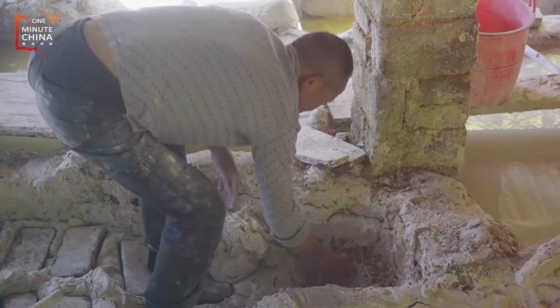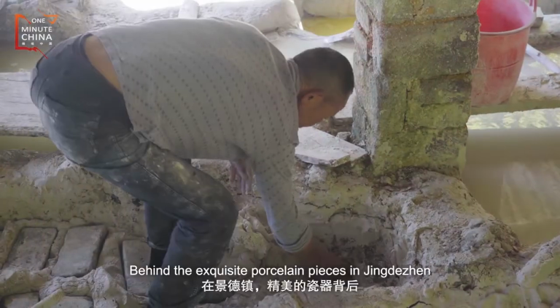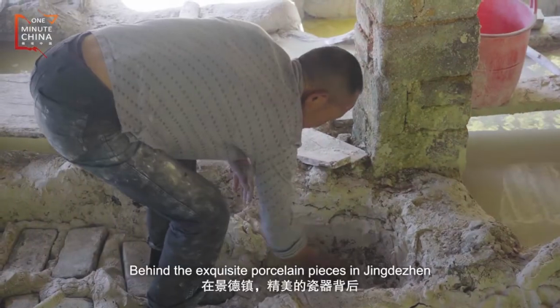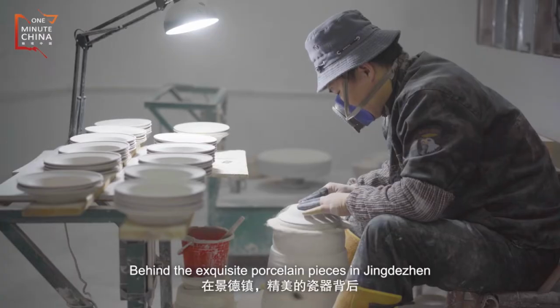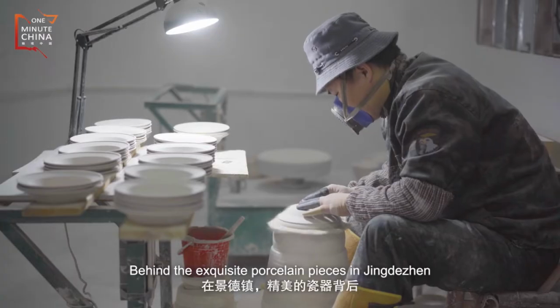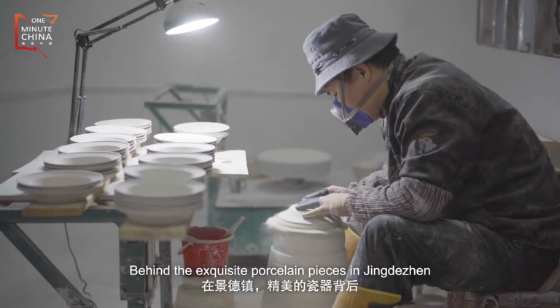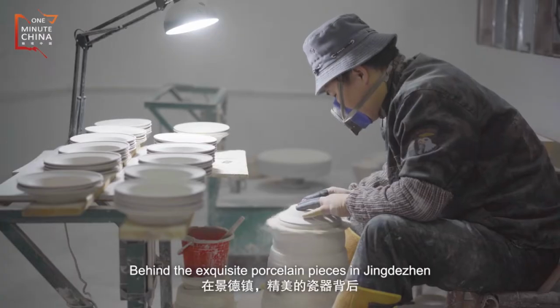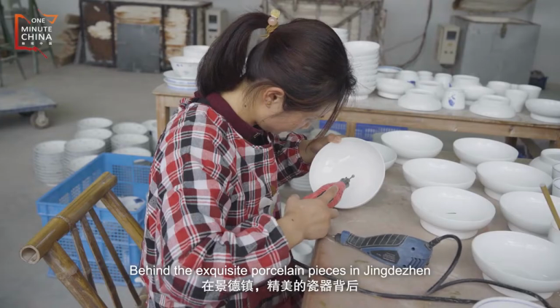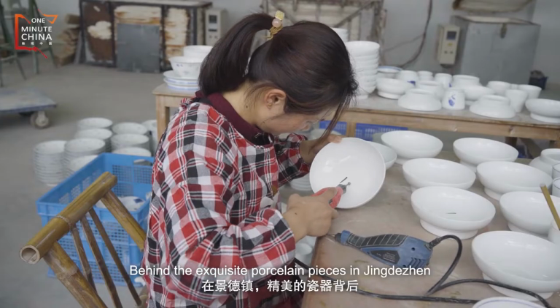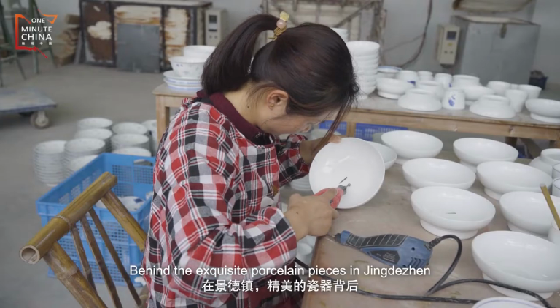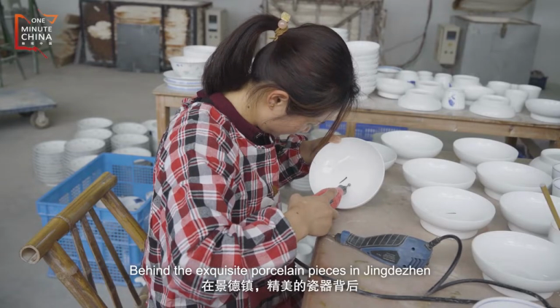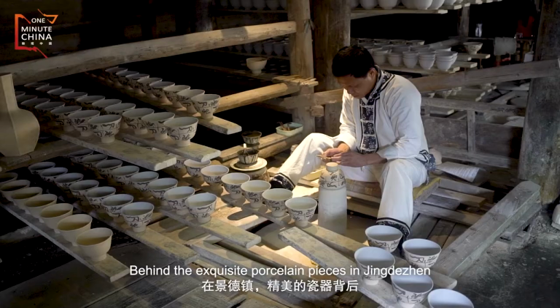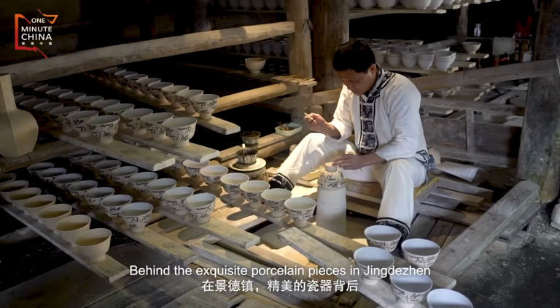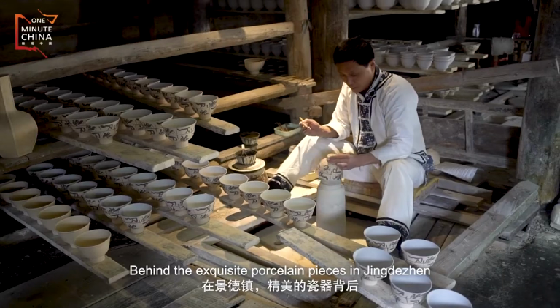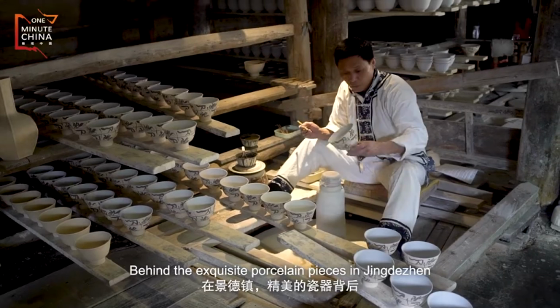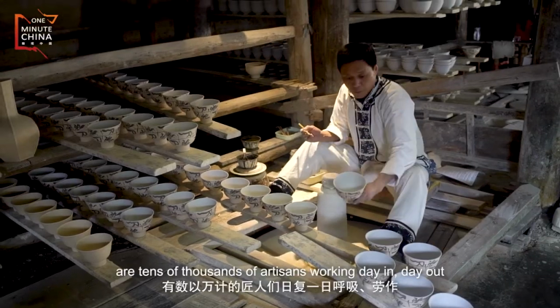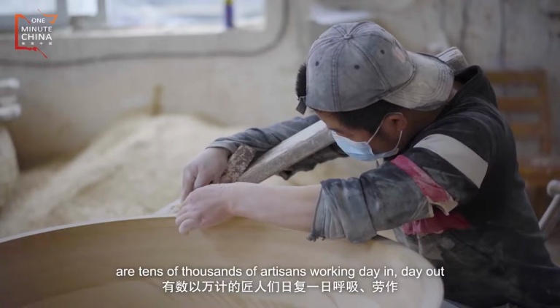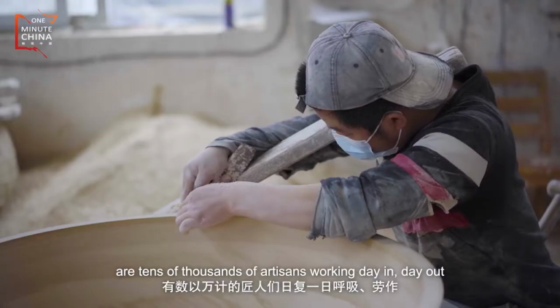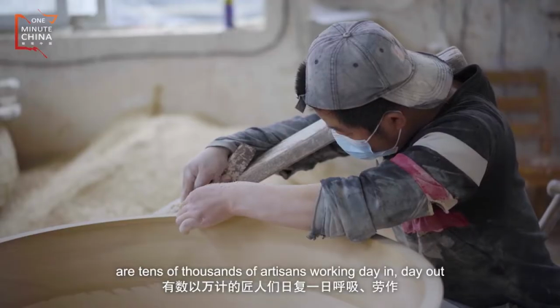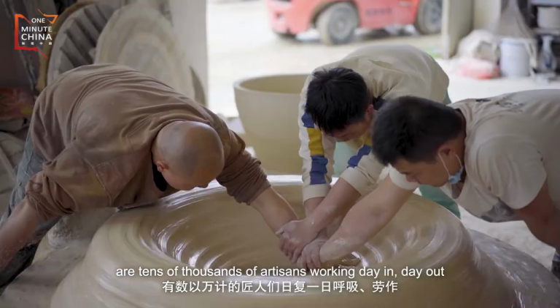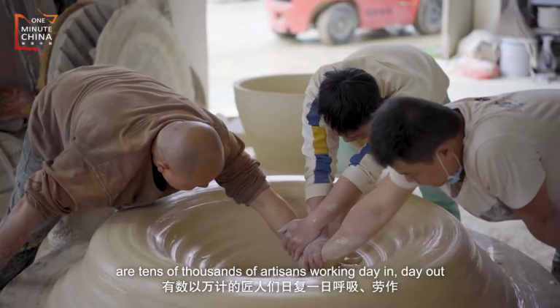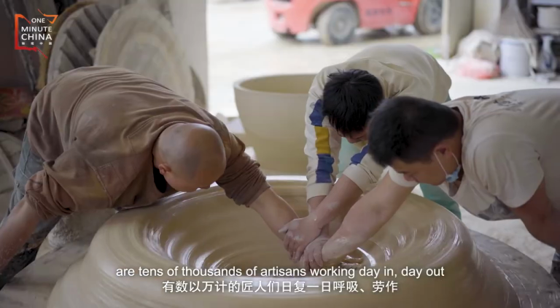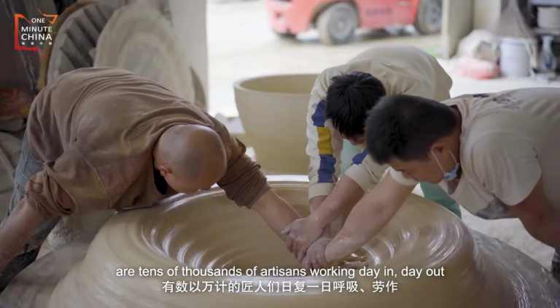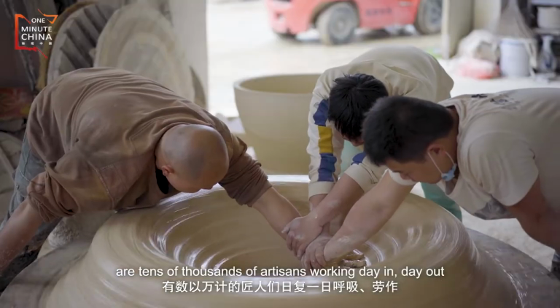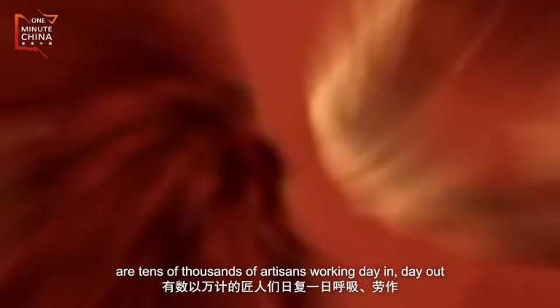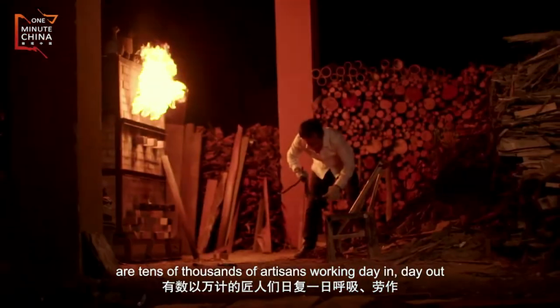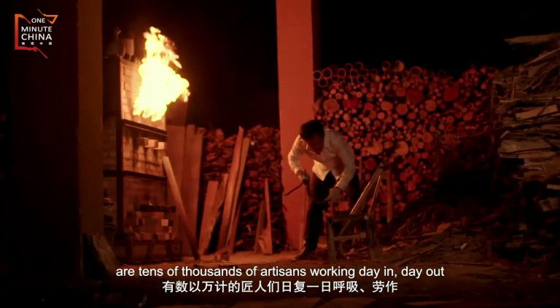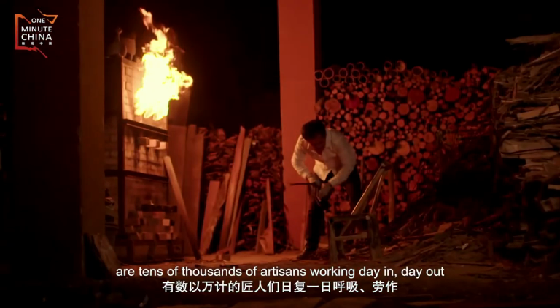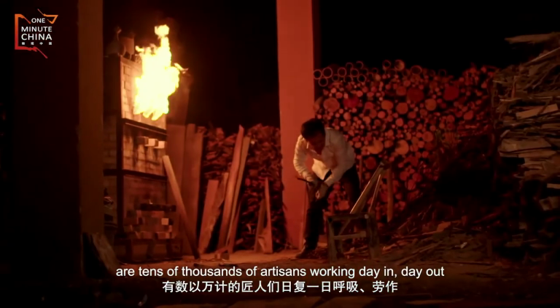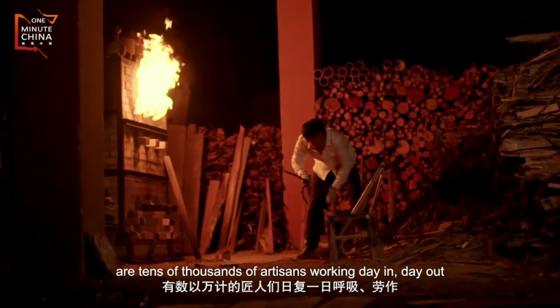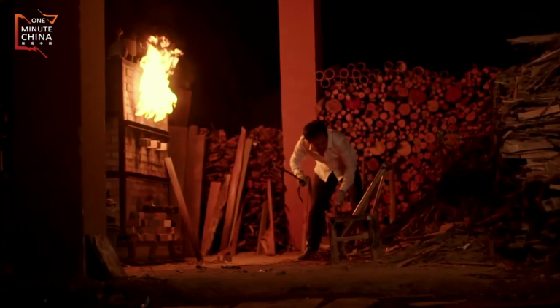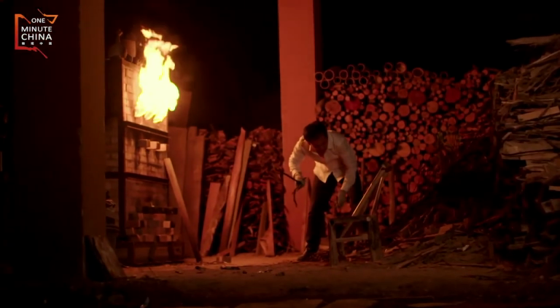Behind the exquisite porcelain pieces in Jingdezhen are tens of thousands of artisans working day in, day out.